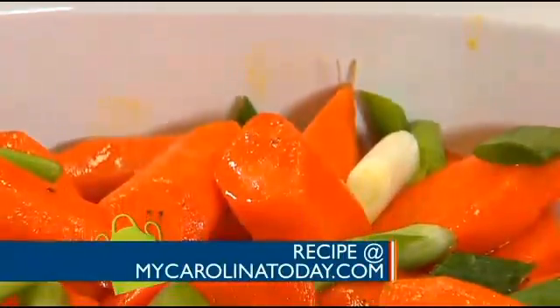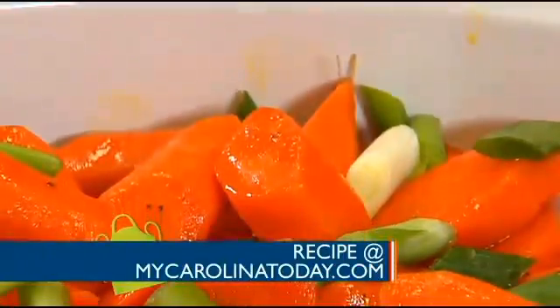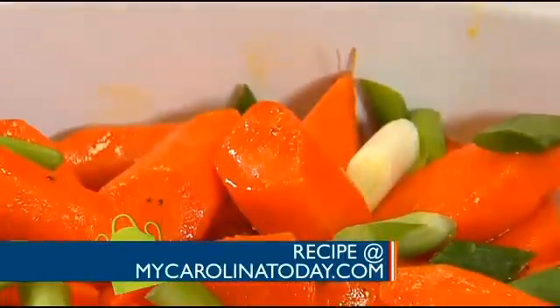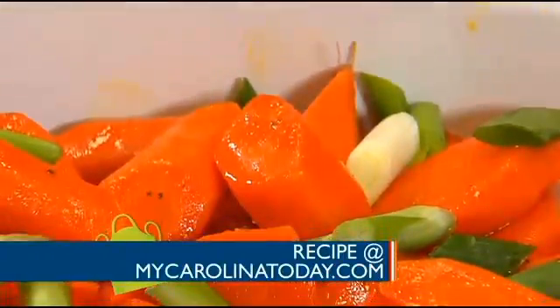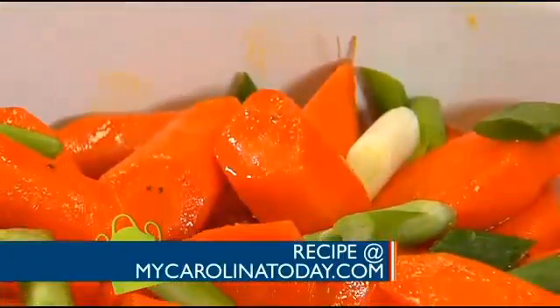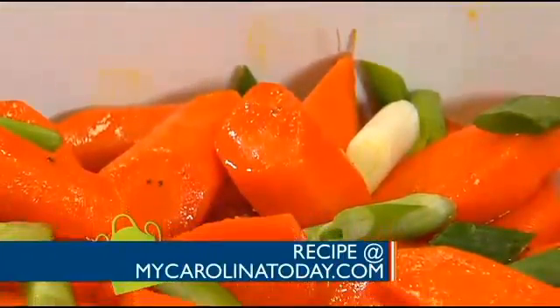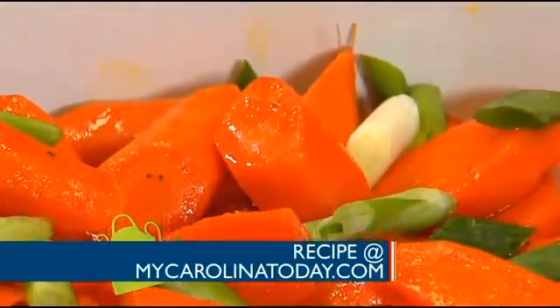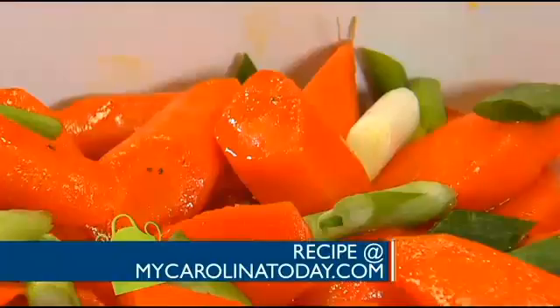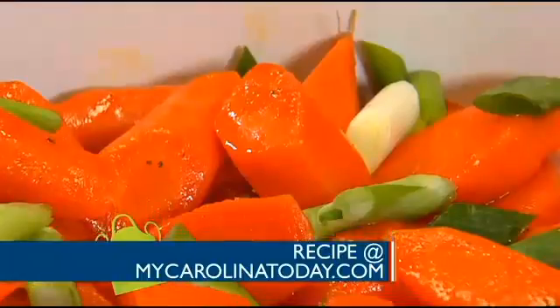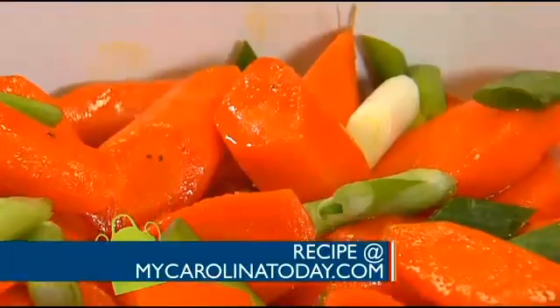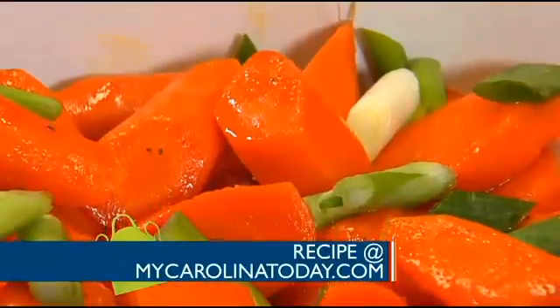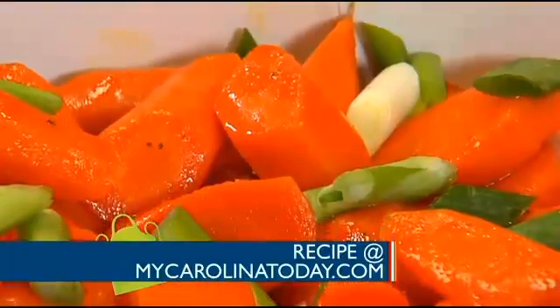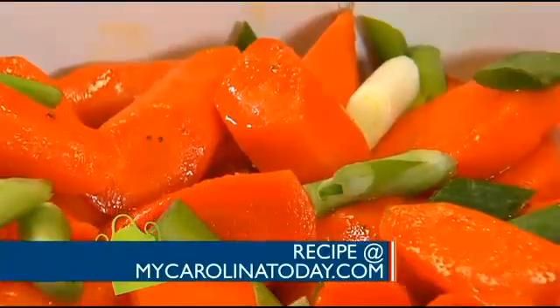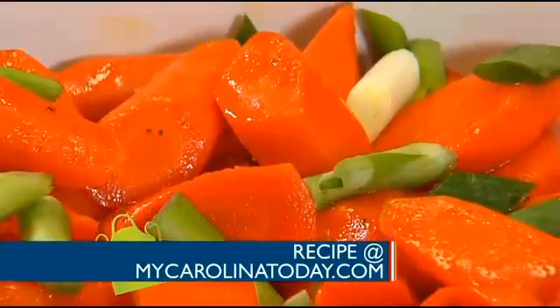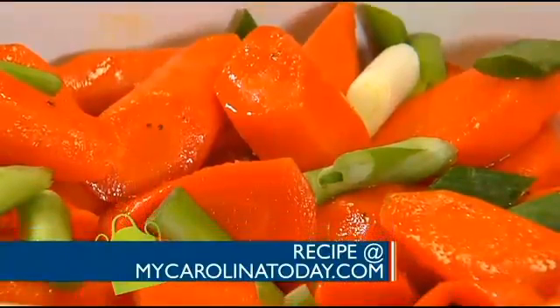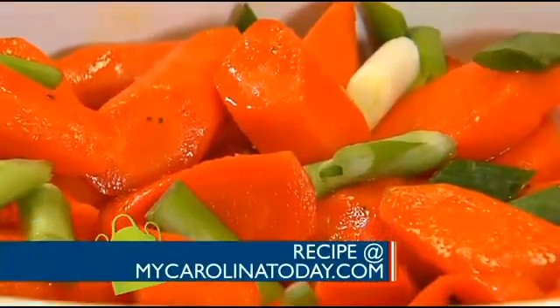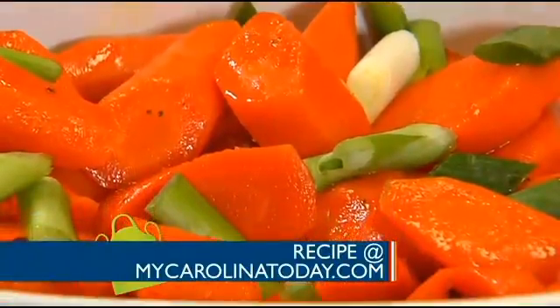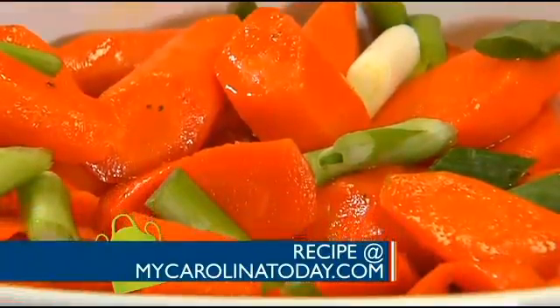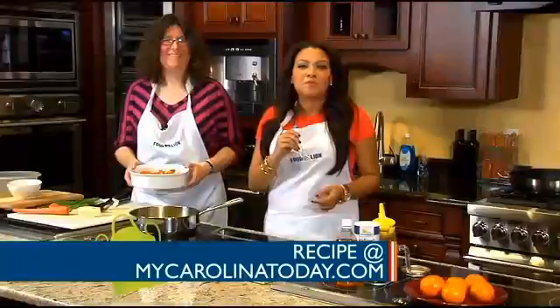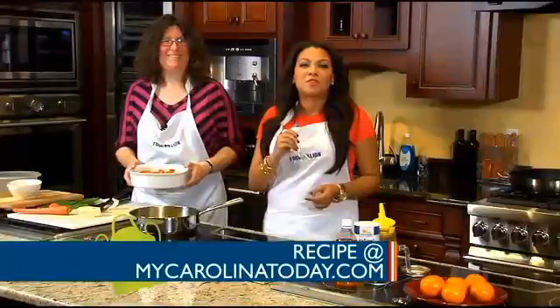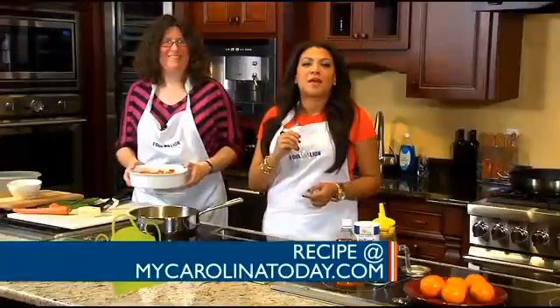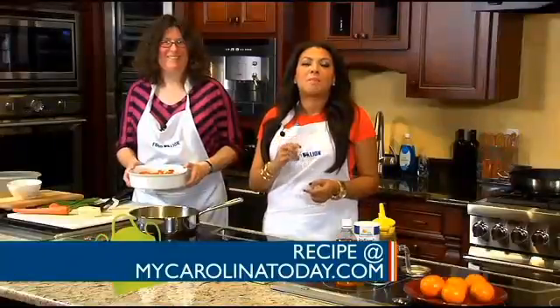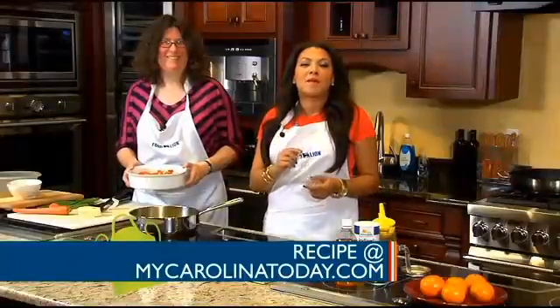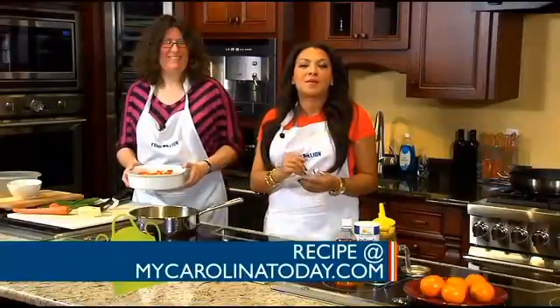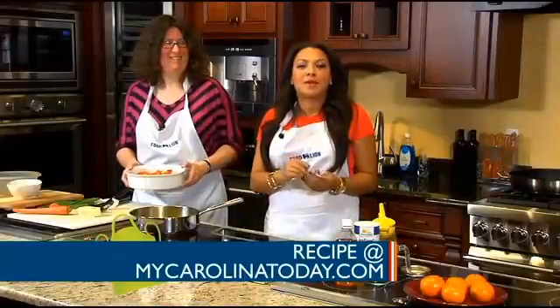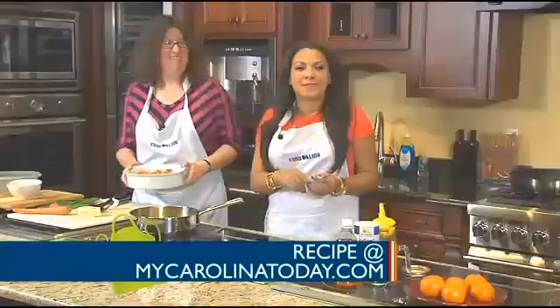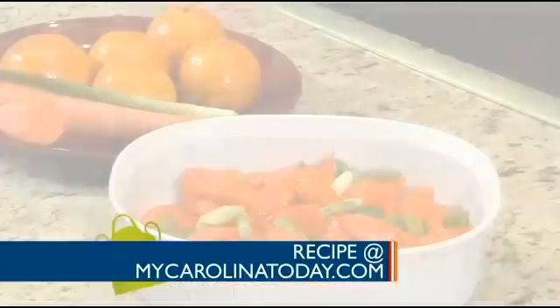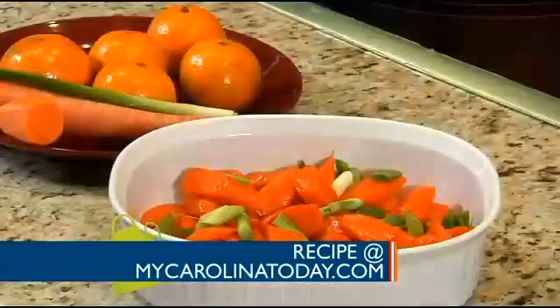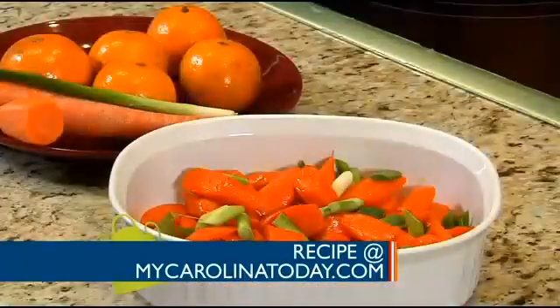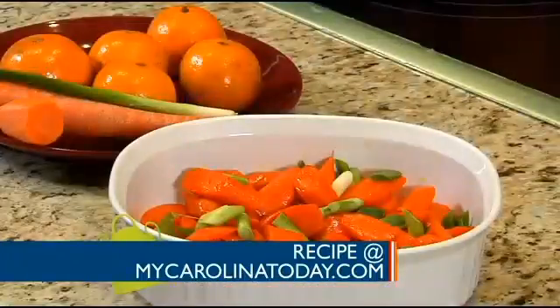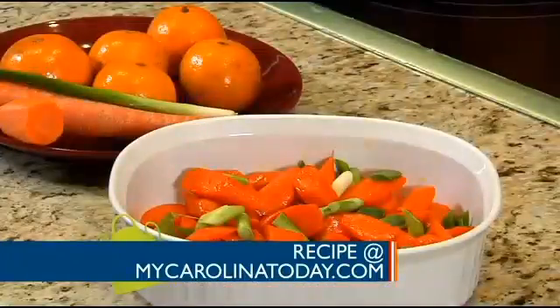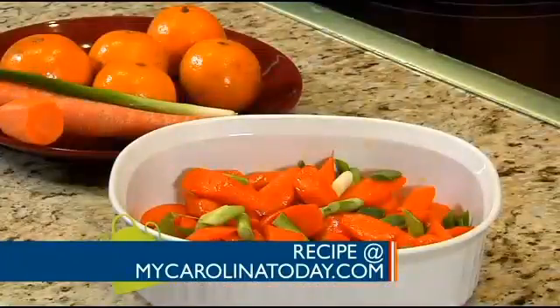Well, if you want to try this recipe, don't you worry, you can have it — so good. You can check it out on mycarolinatoday.com.